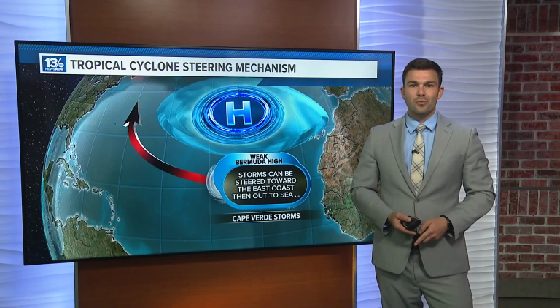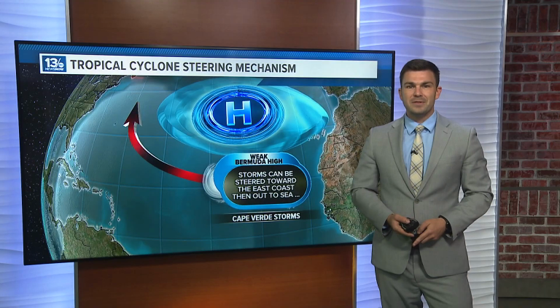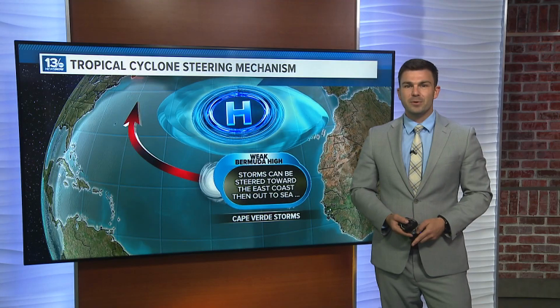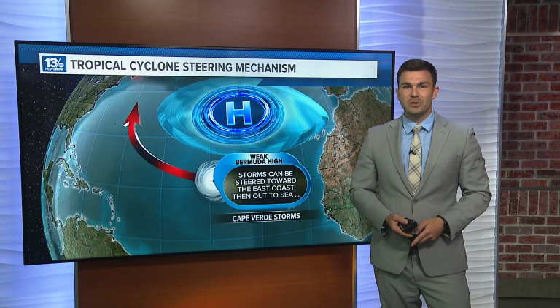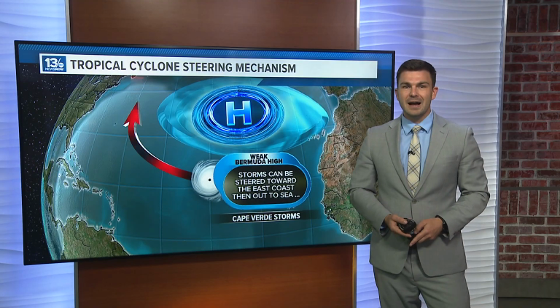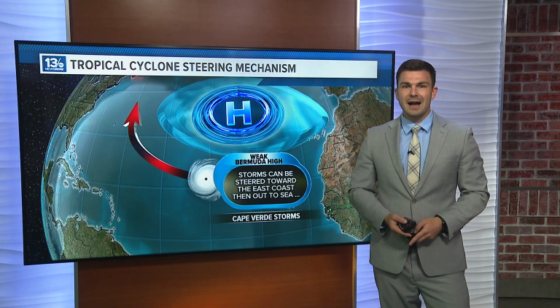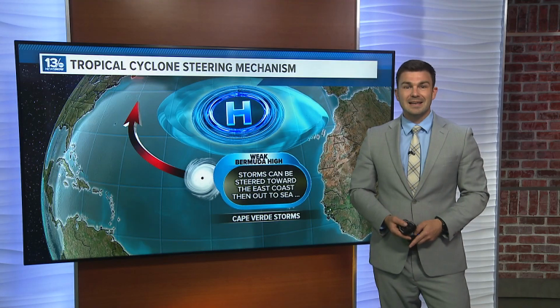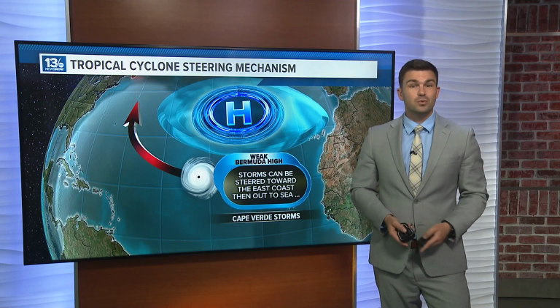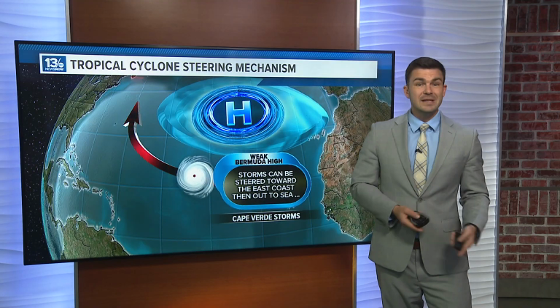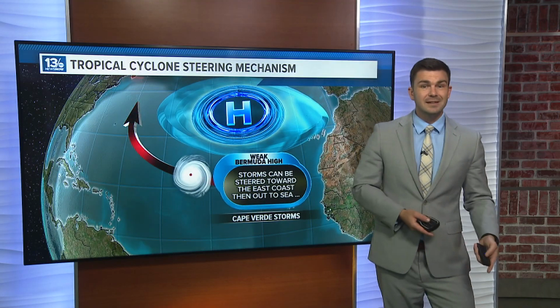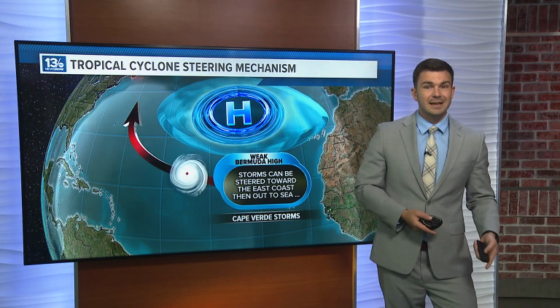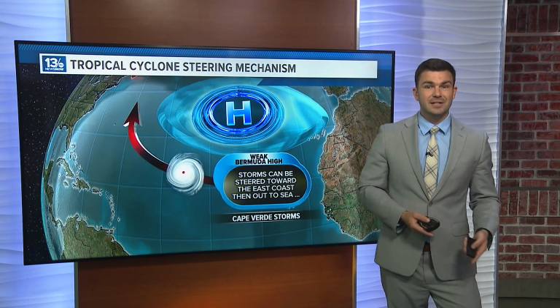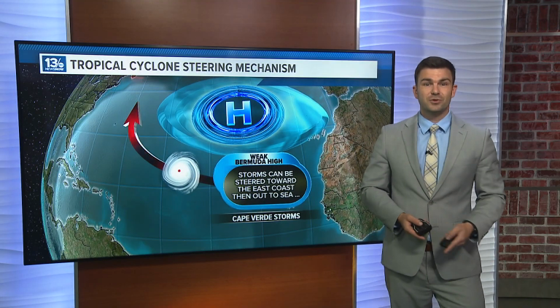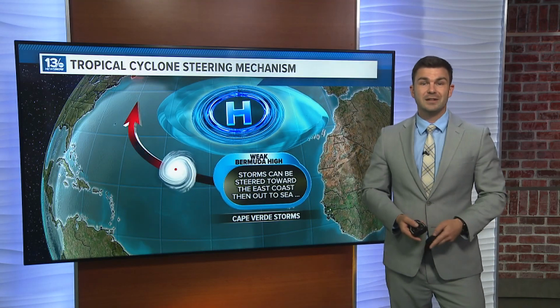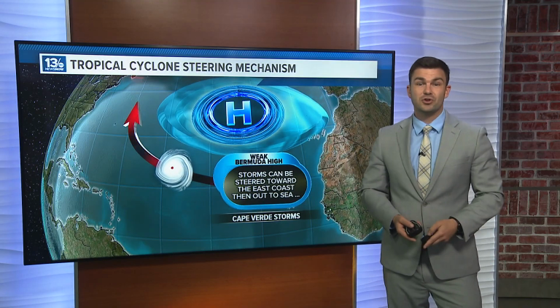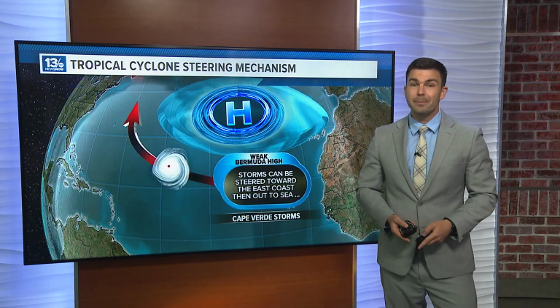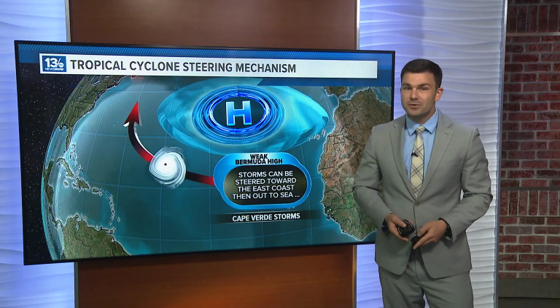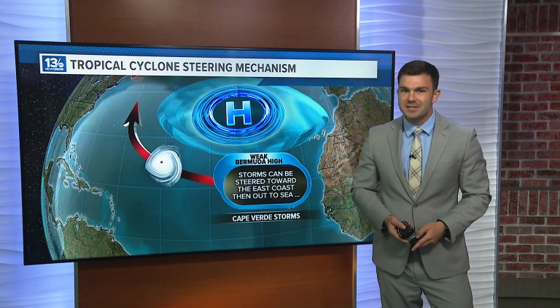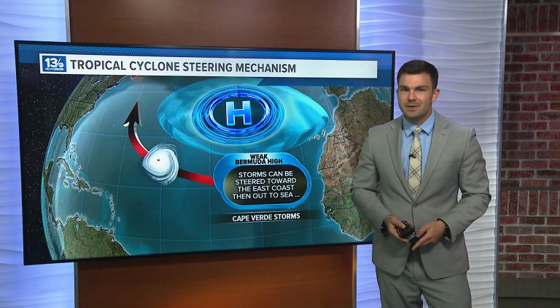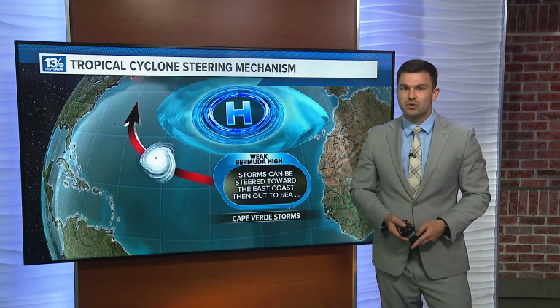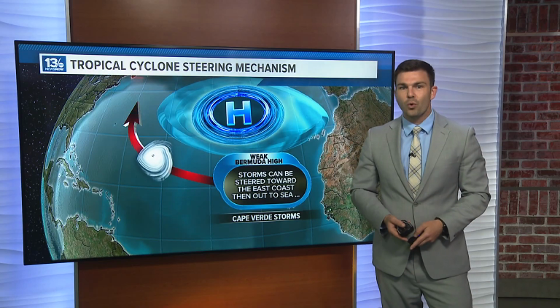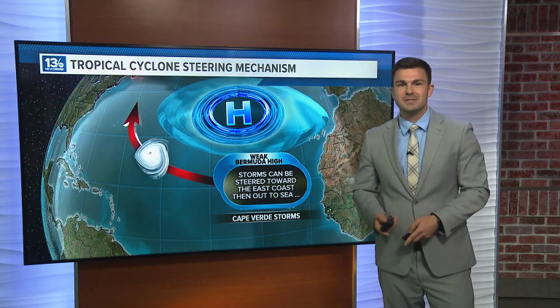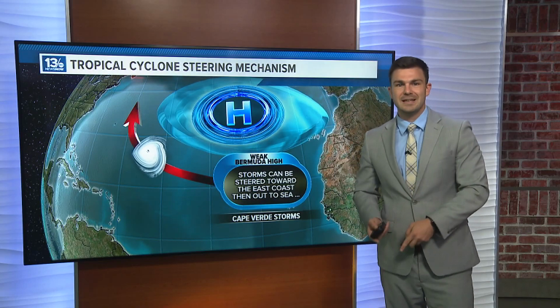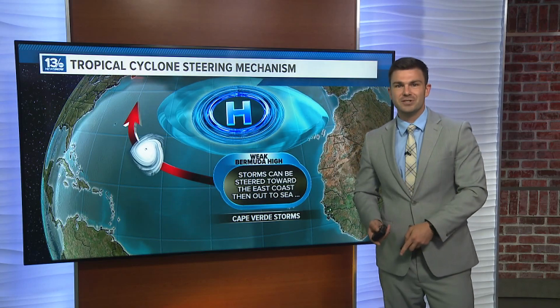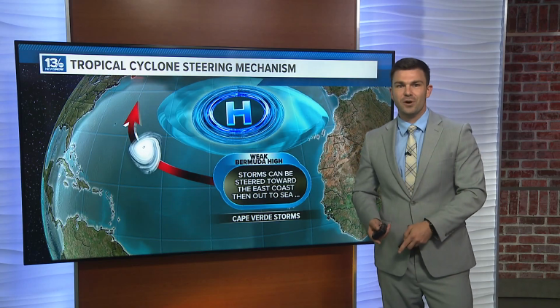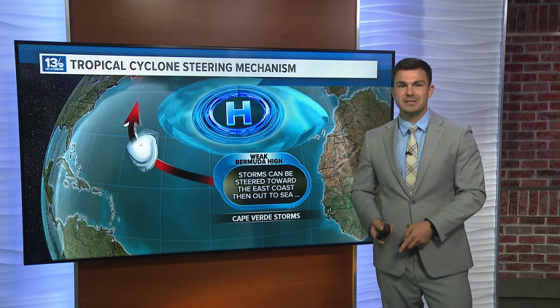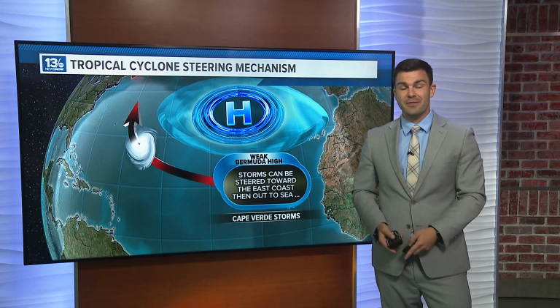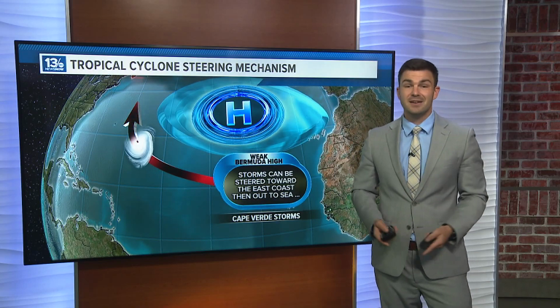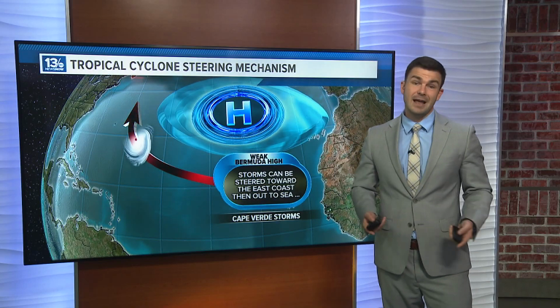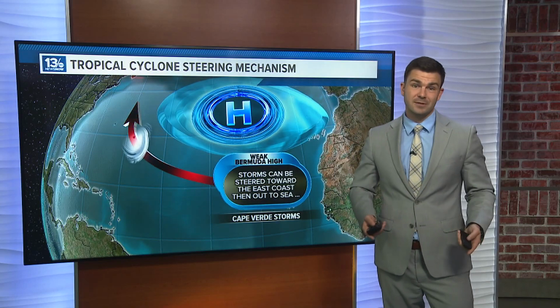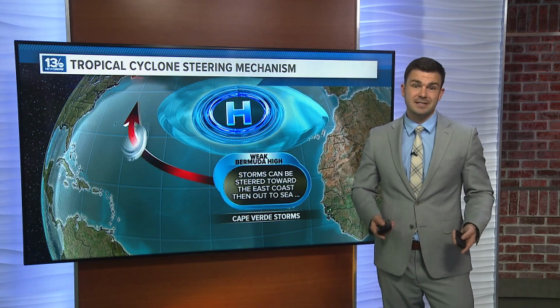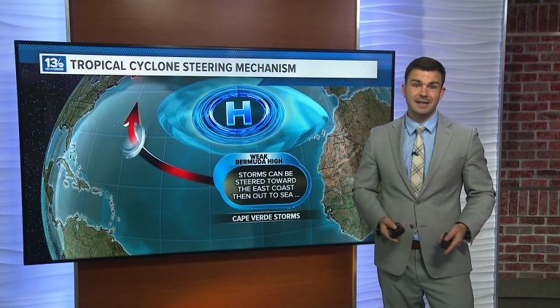When the Bermuda High is weak, it can direct tropical systems towards the east coast and then out to sea.